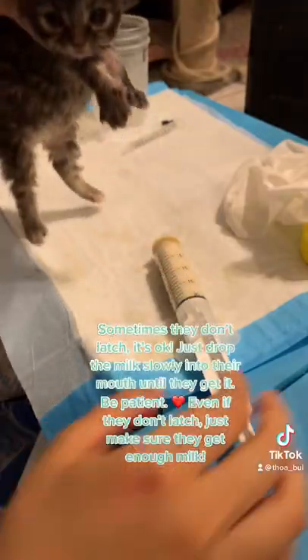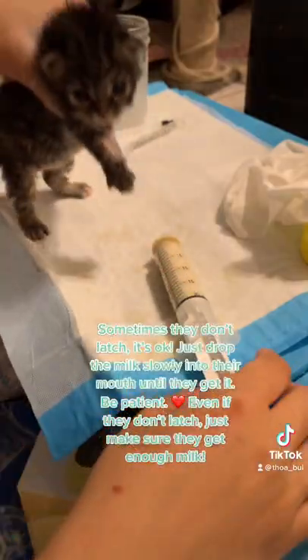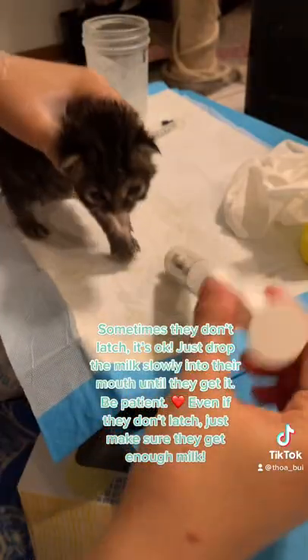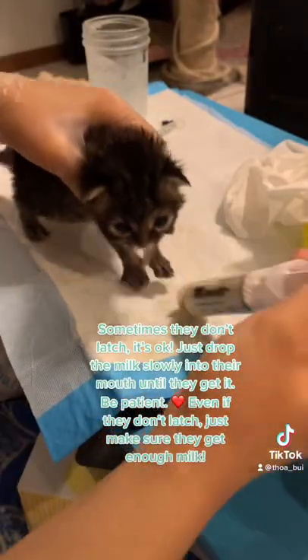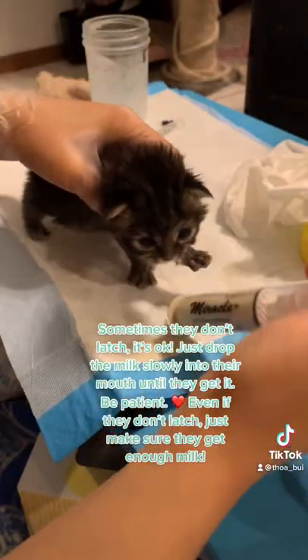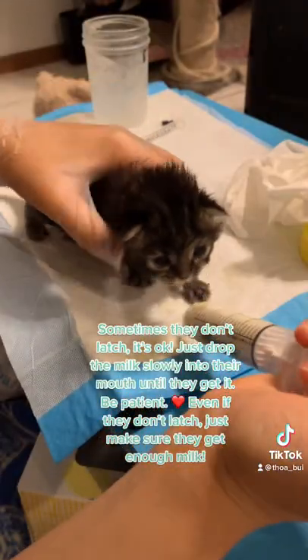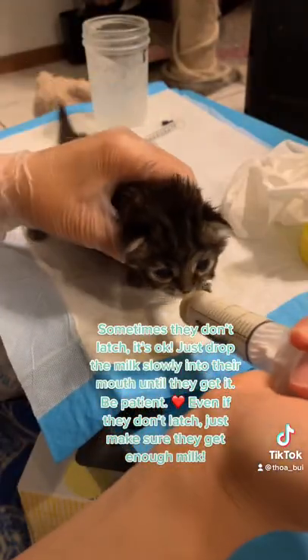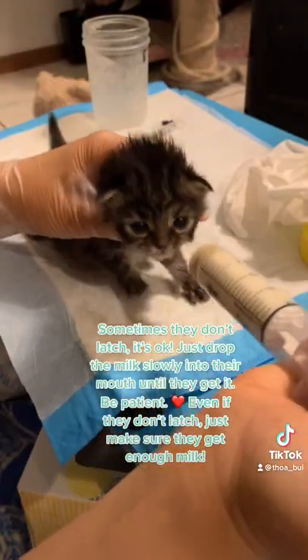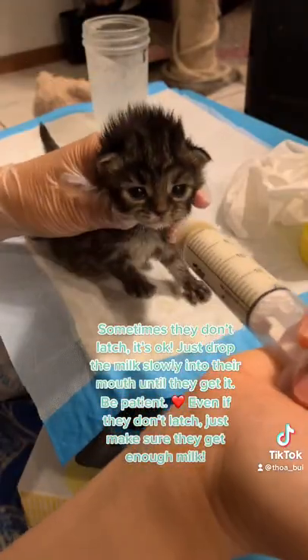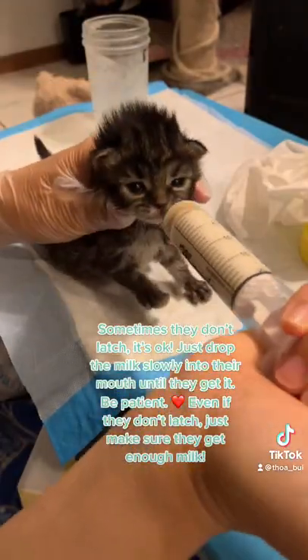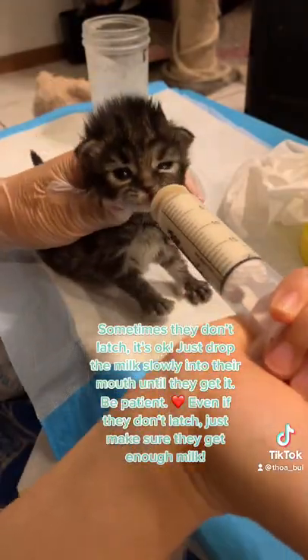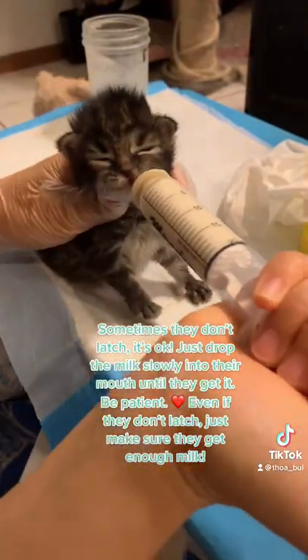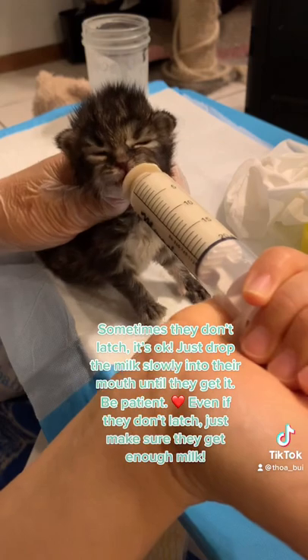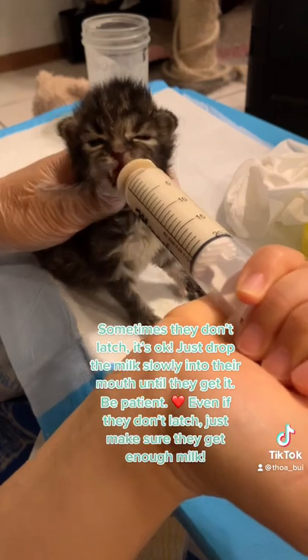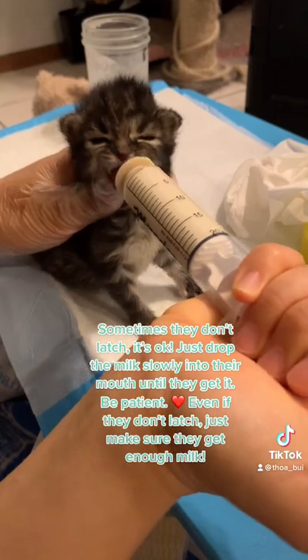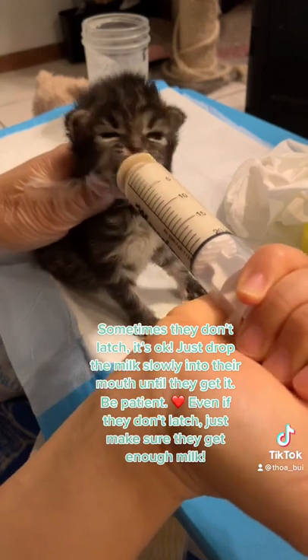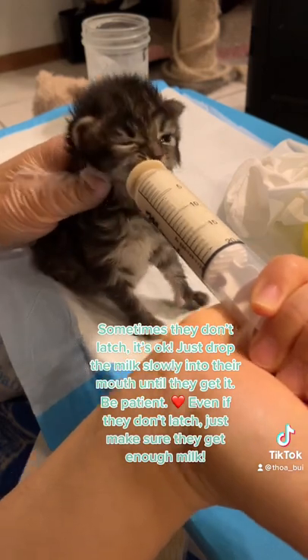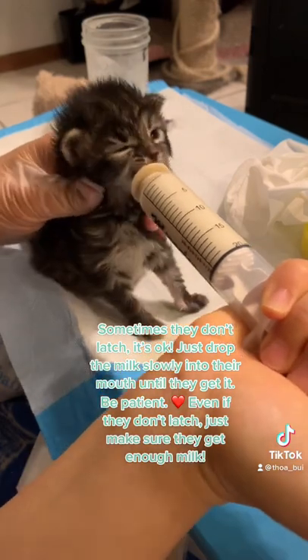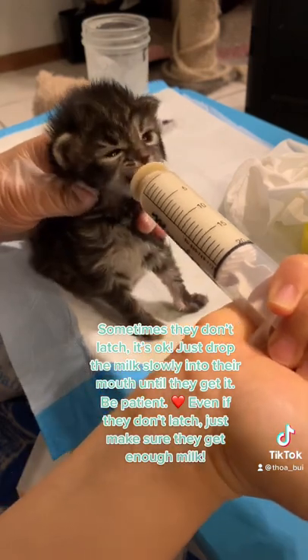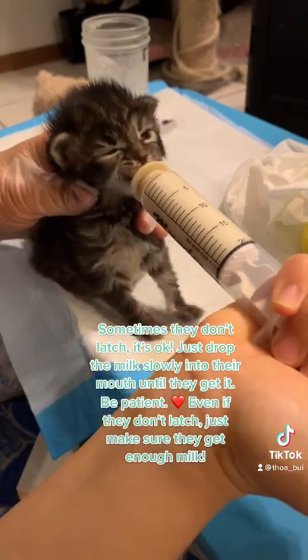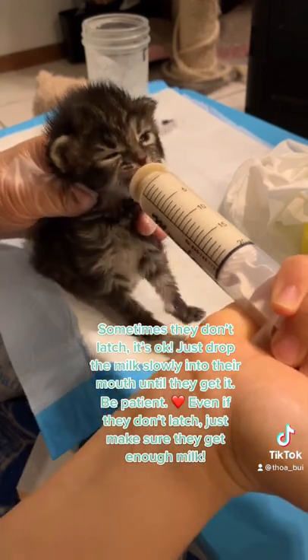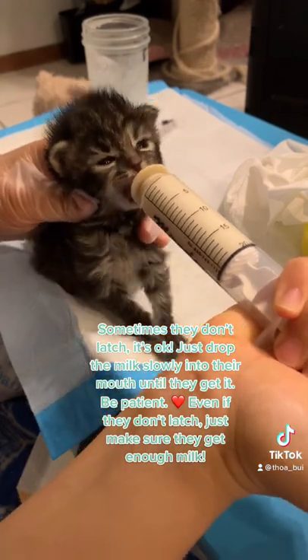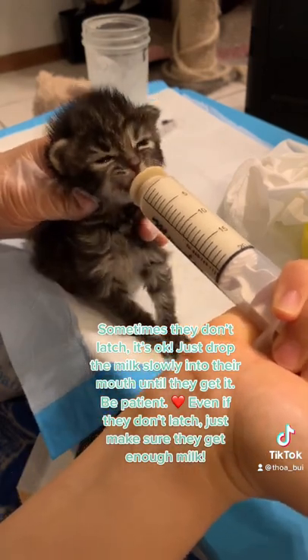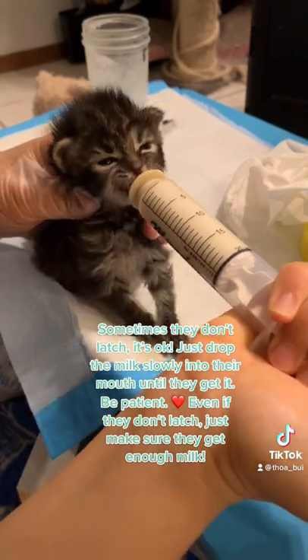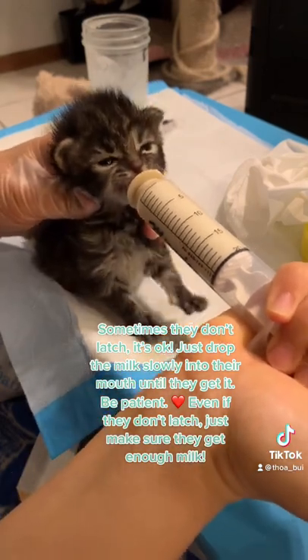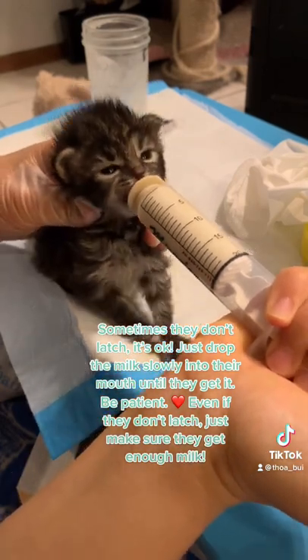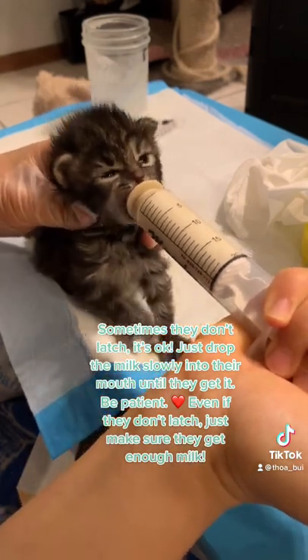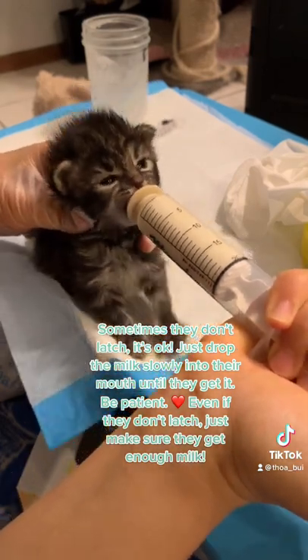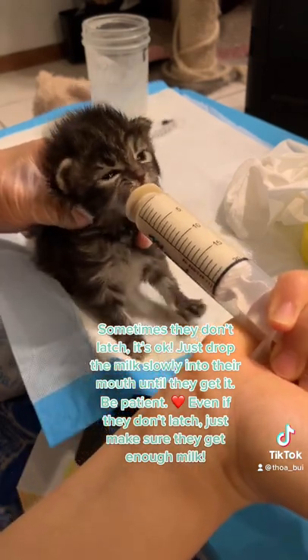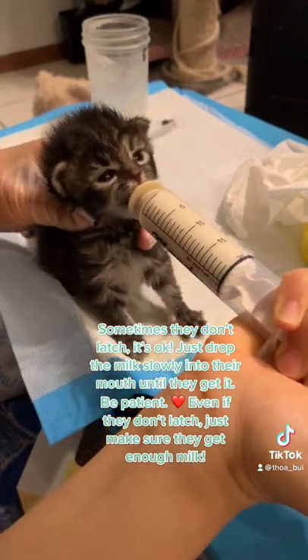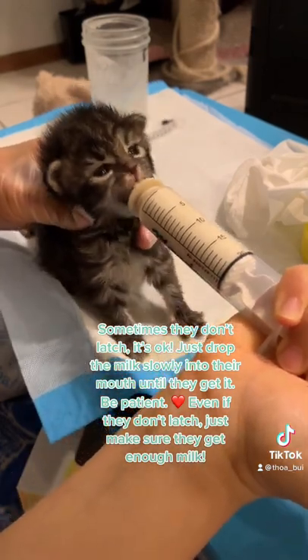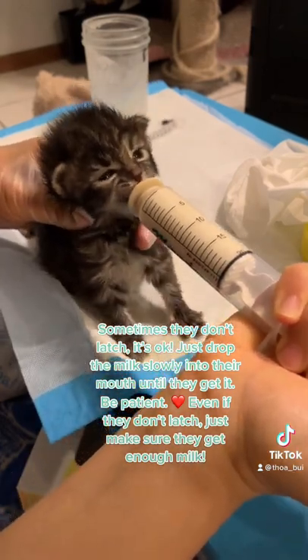Sometimes they don't latch. It's okay. Just drop the milk slowly into their mouth until they get it. Be patient. Even if they don't latch, just make sure they get enough milk.